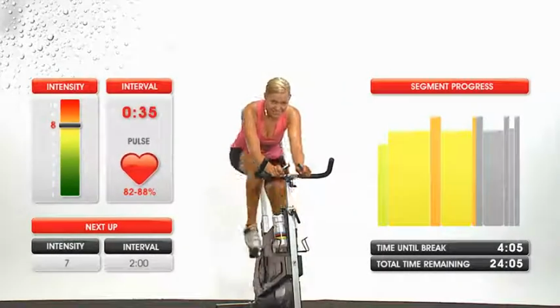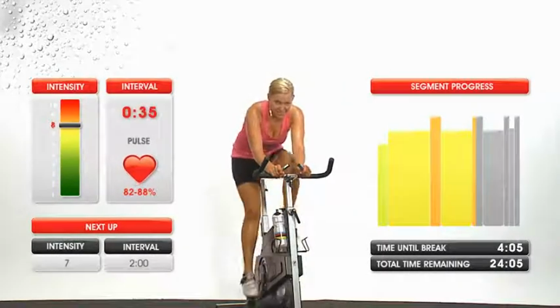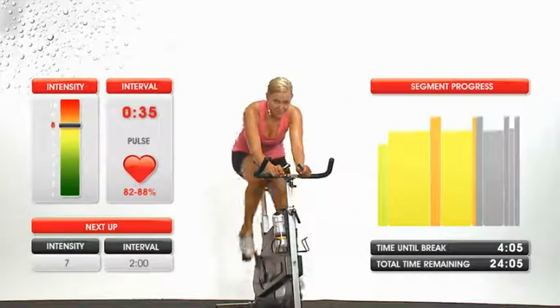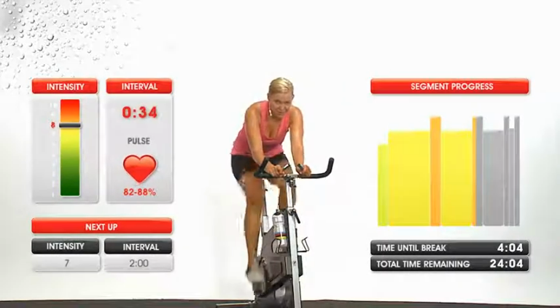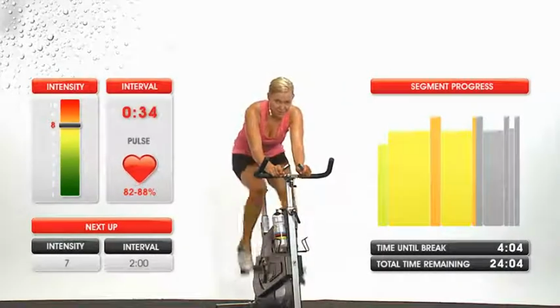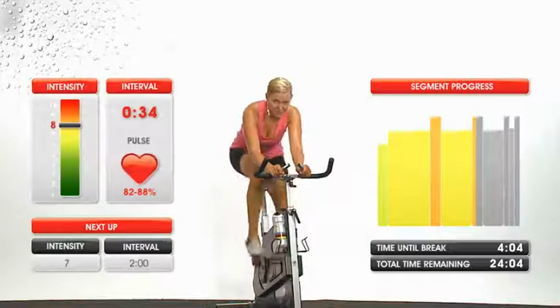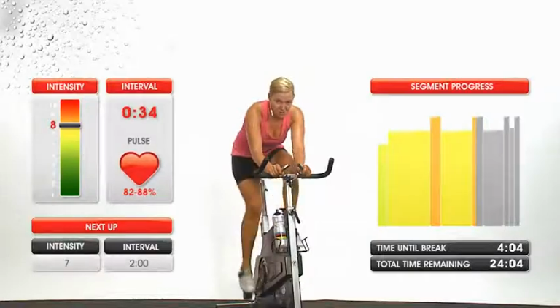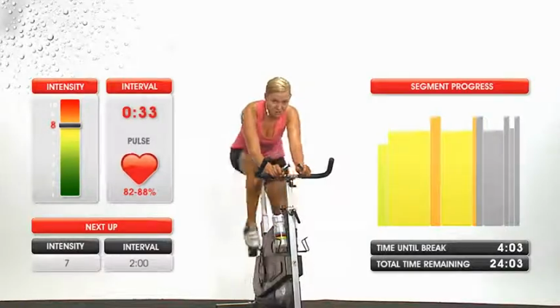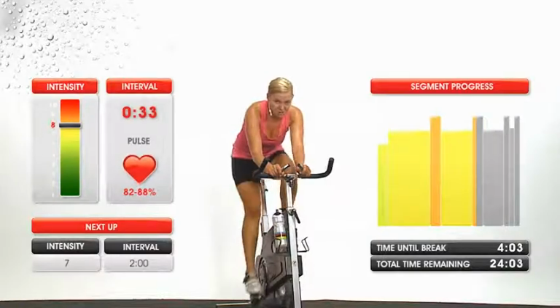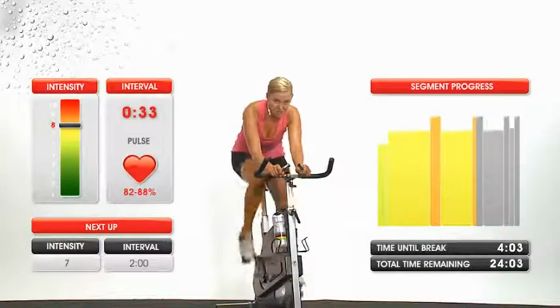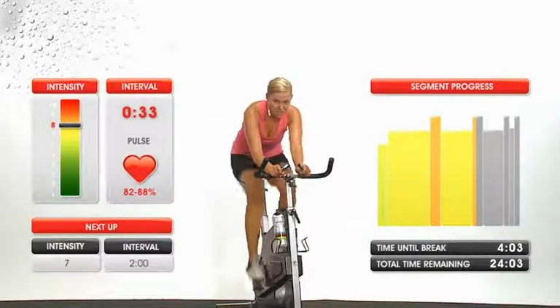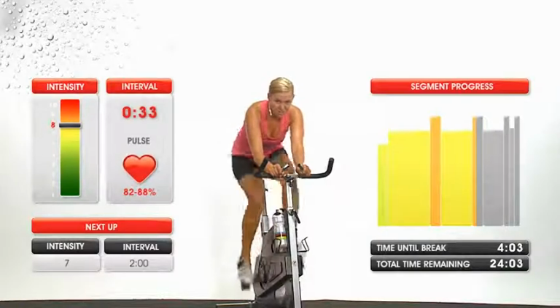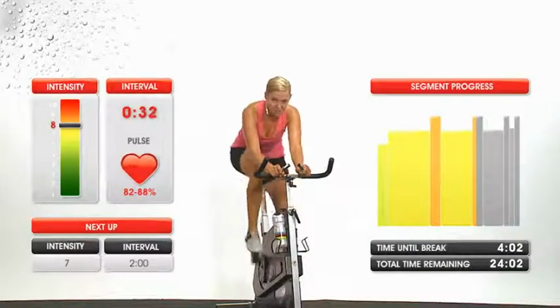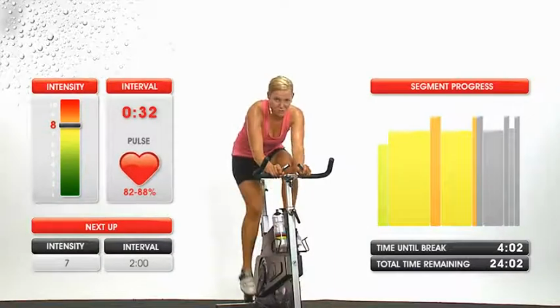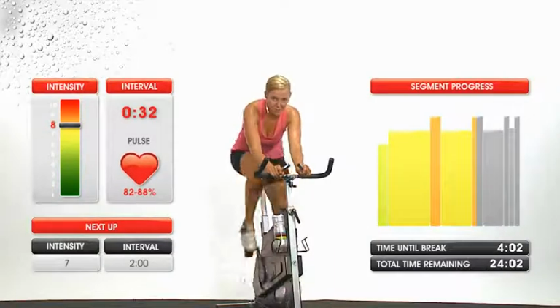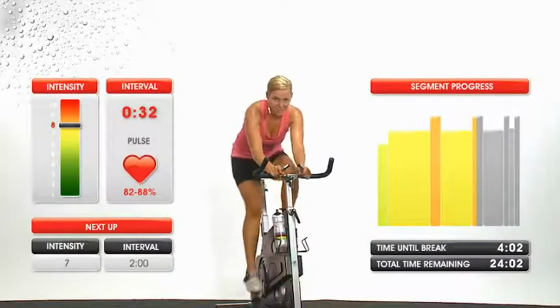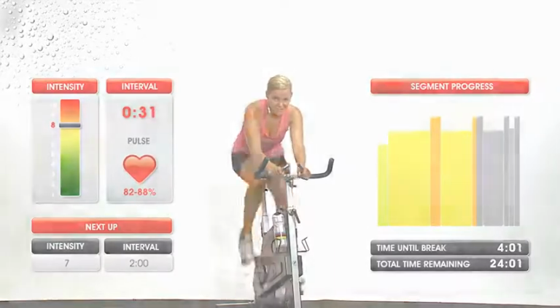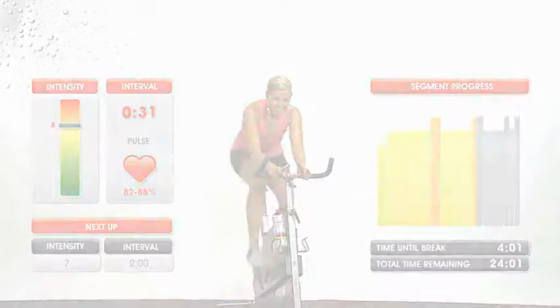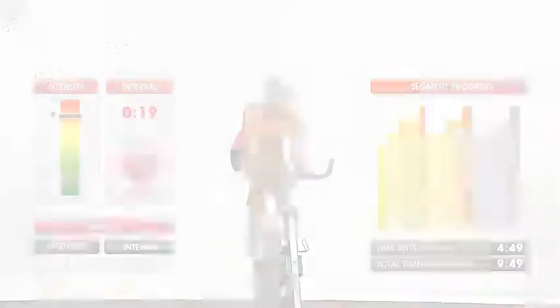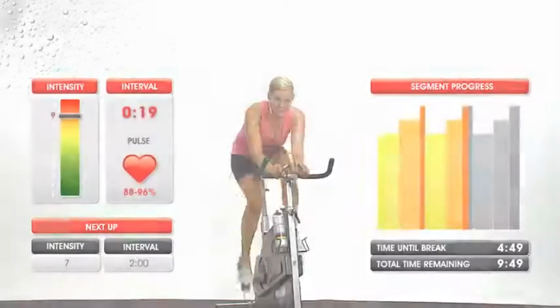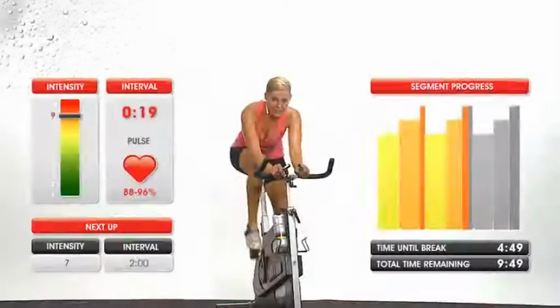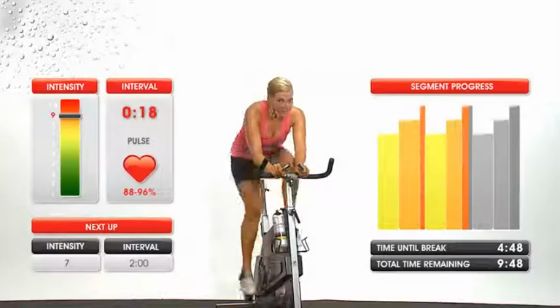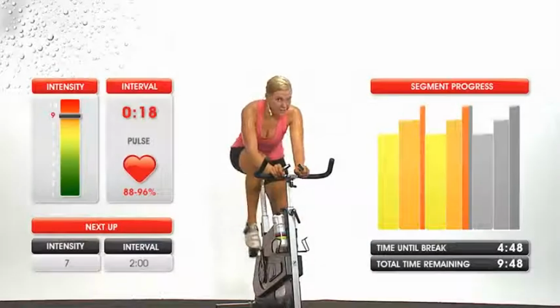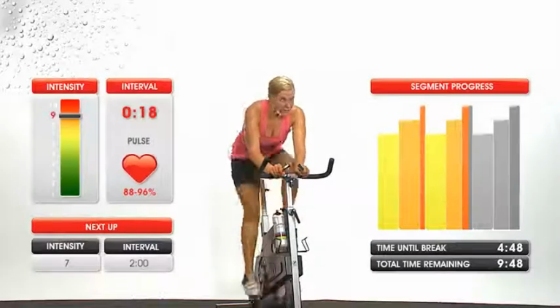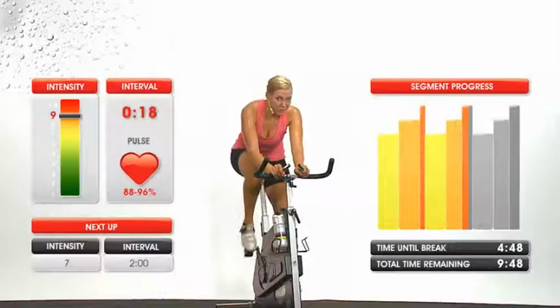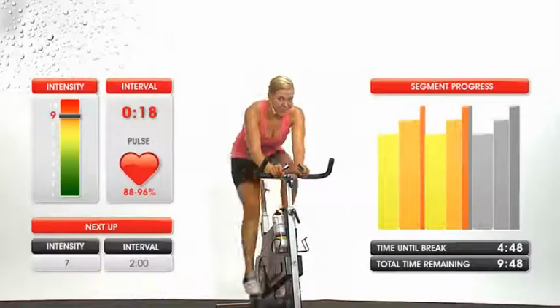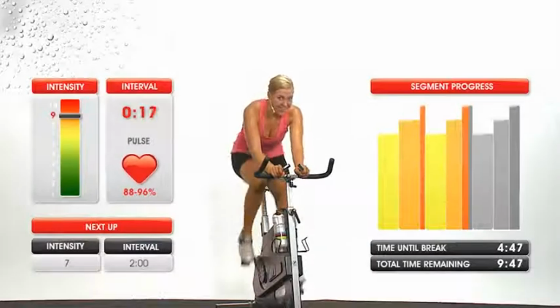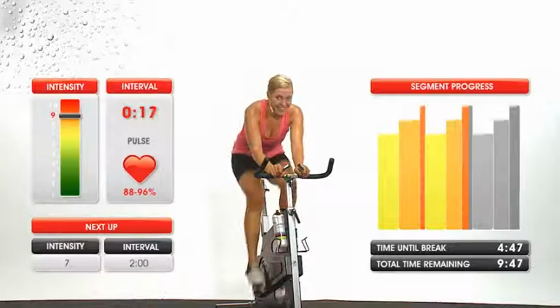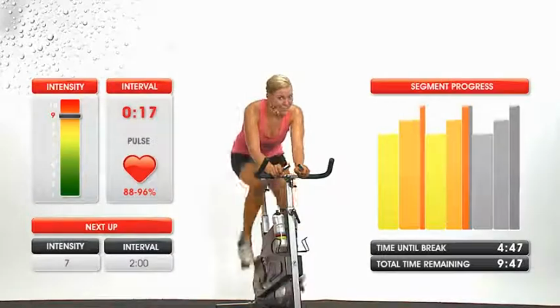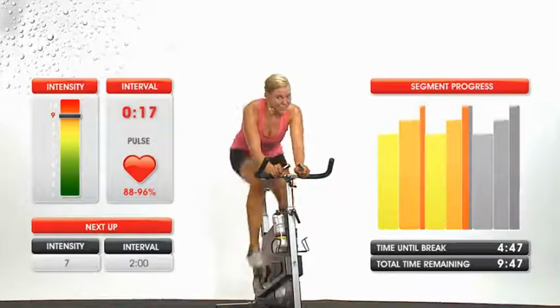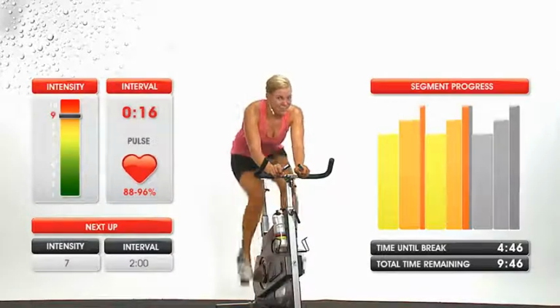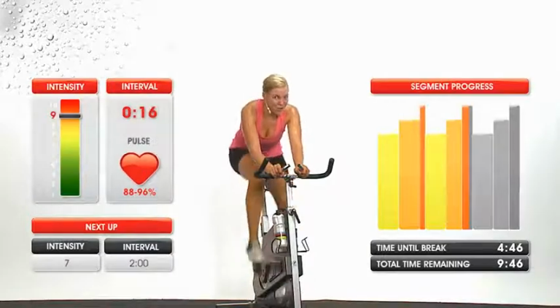Keep it coming. Come on, finish off this four-minute phase with me. Don't be afraid — you're not alone.